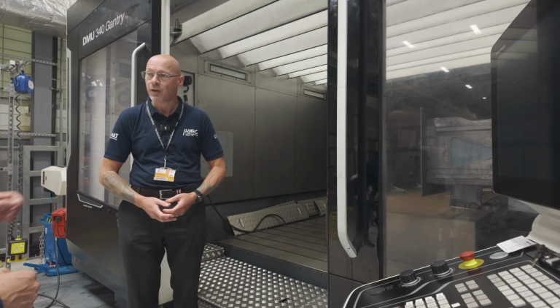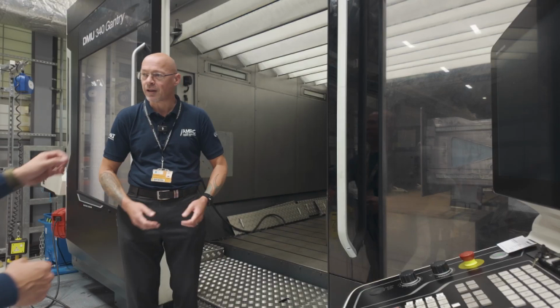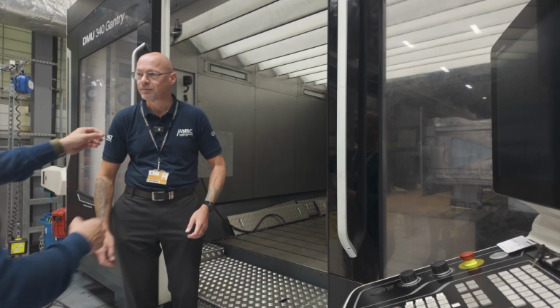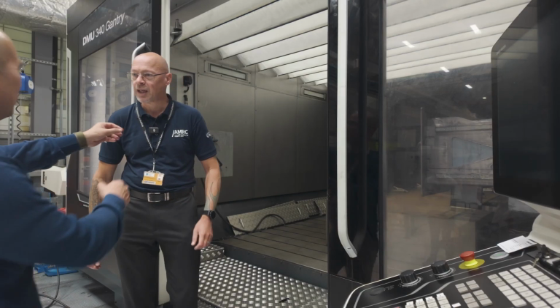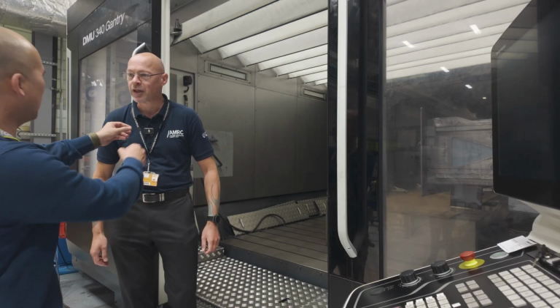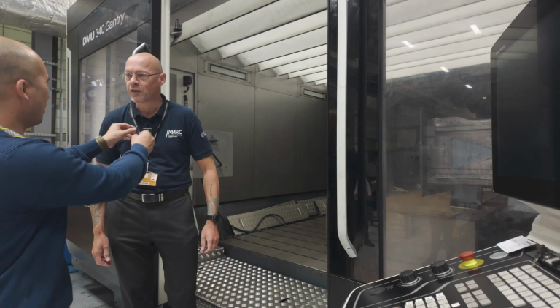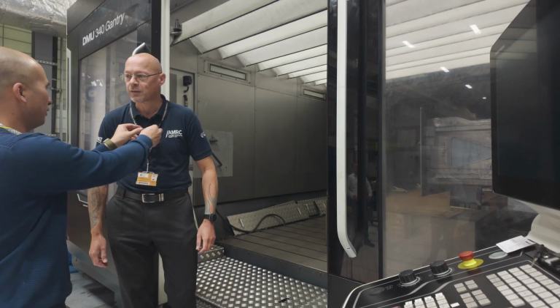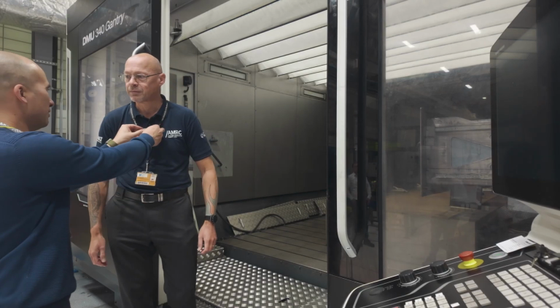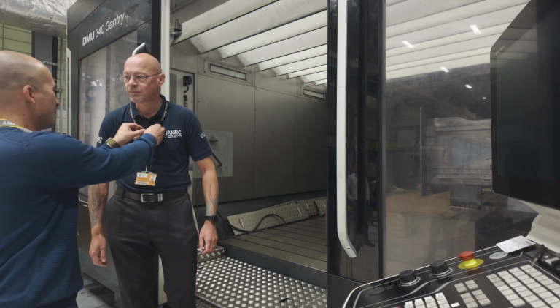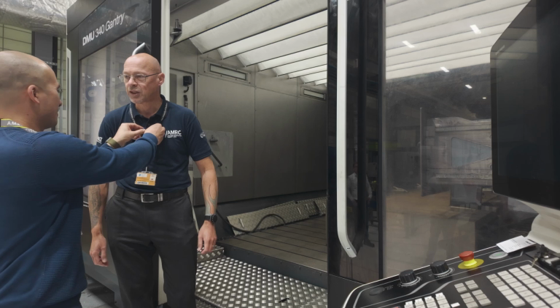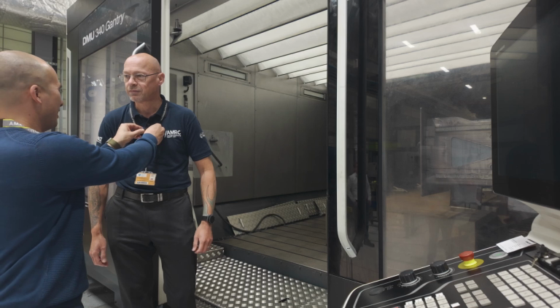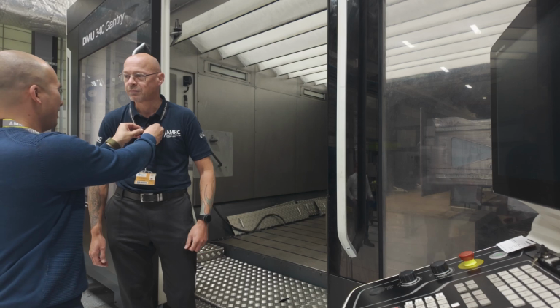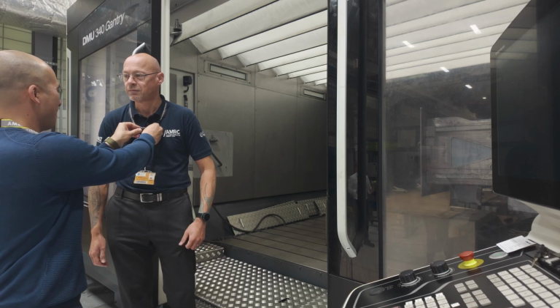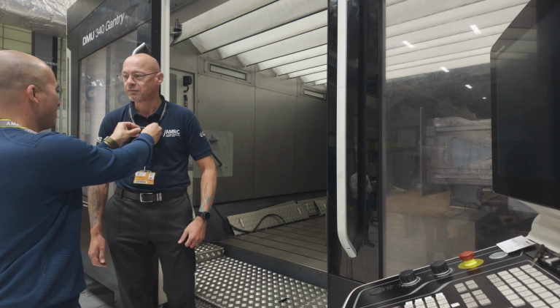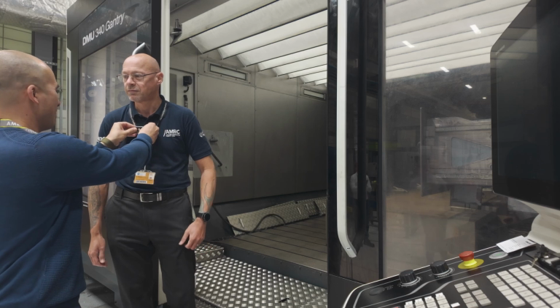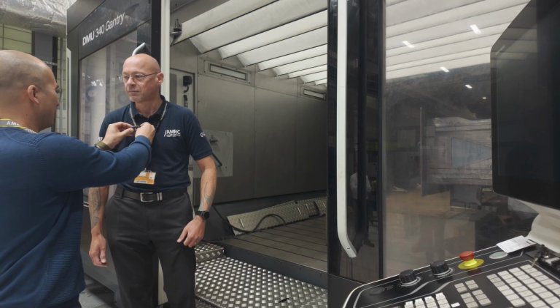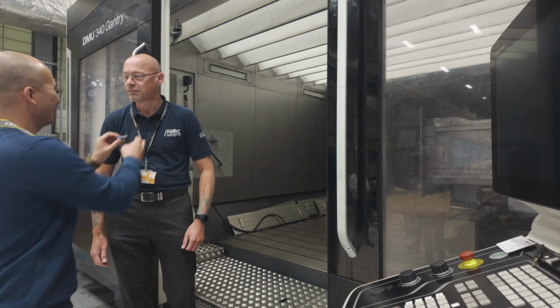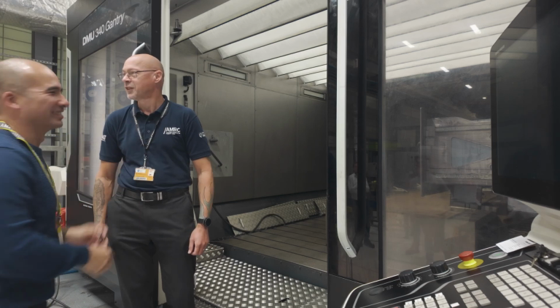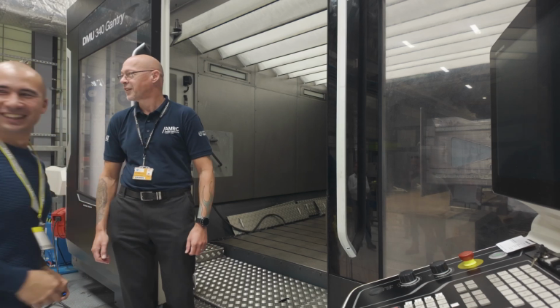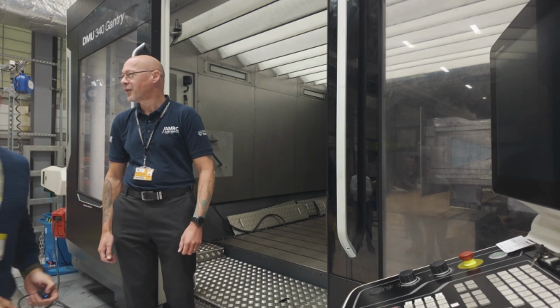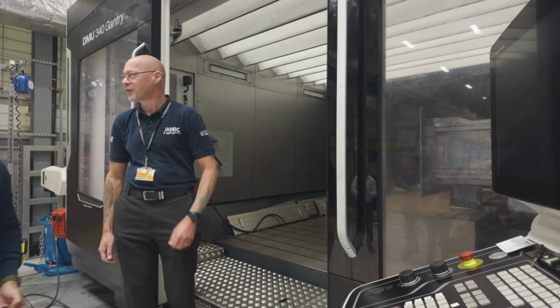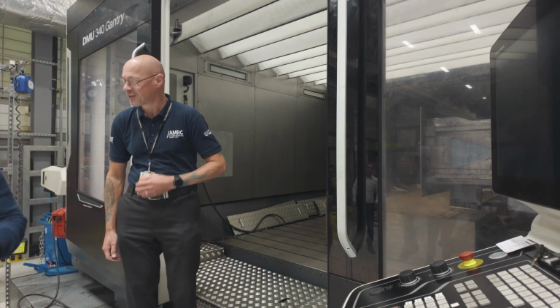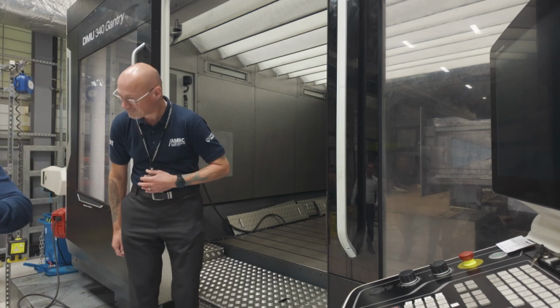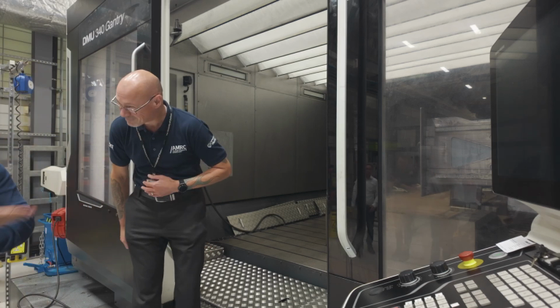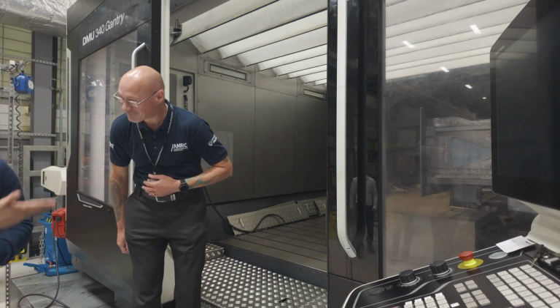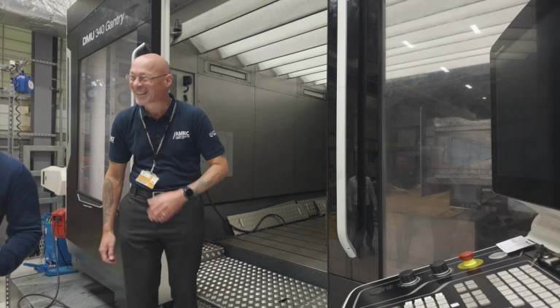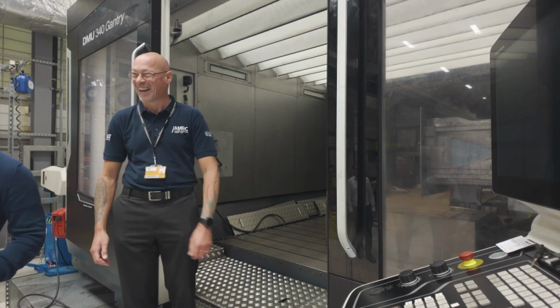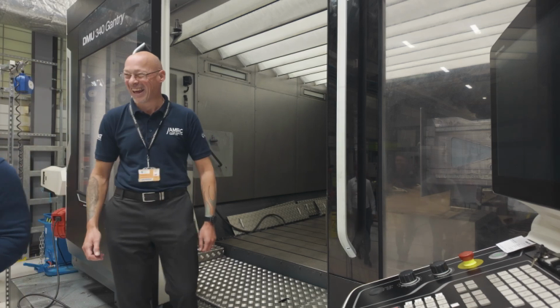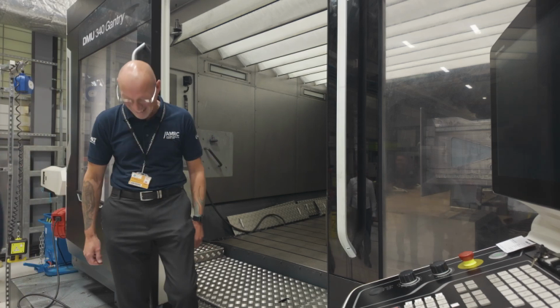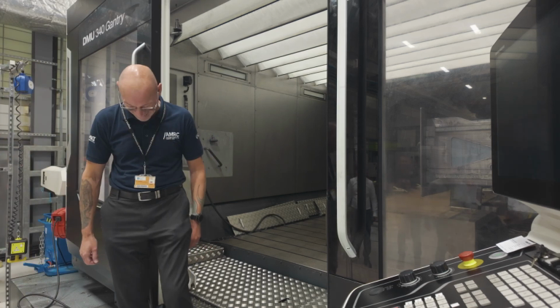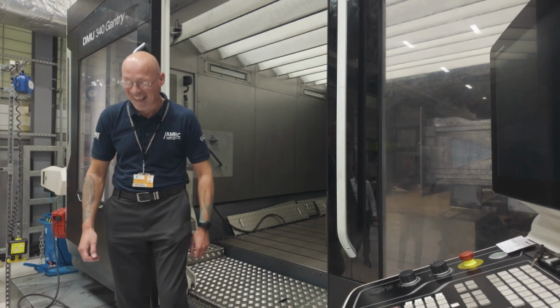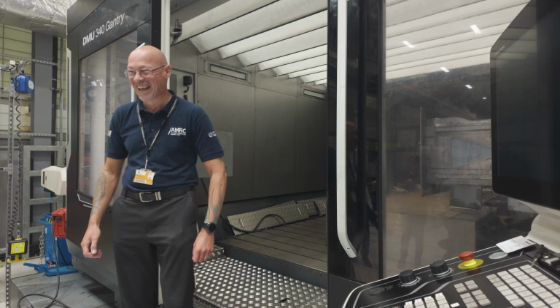I'm no machining expert so I turned to a real expert to explain how coolants can affect machine tool life and the surface finish of the piece.